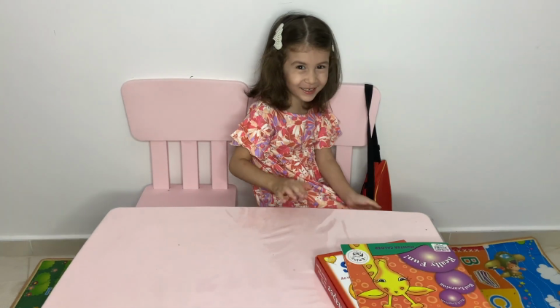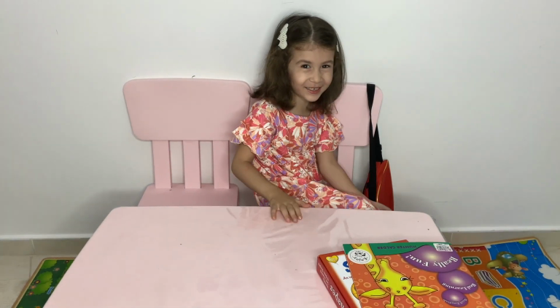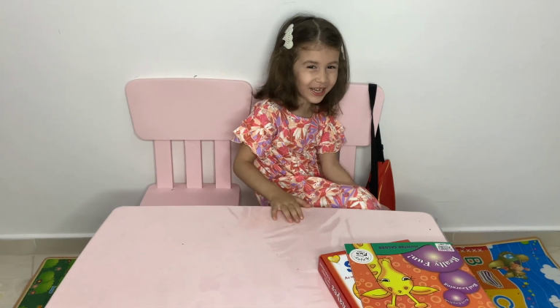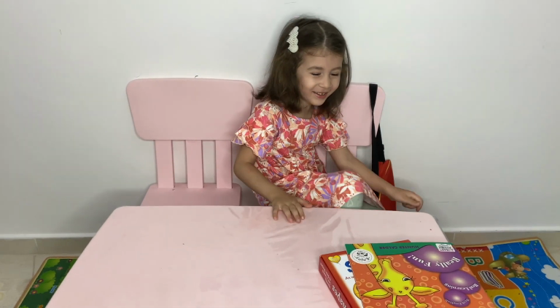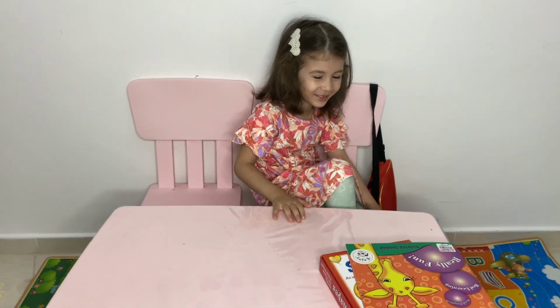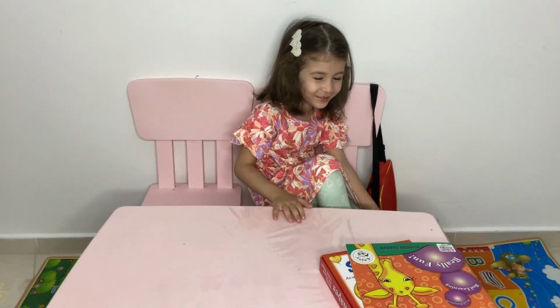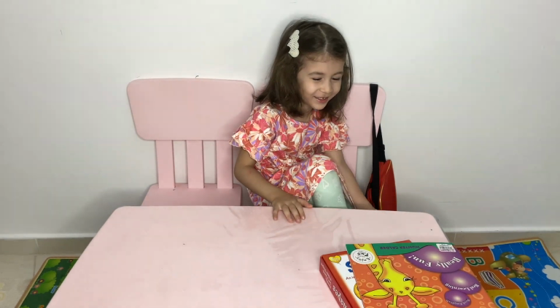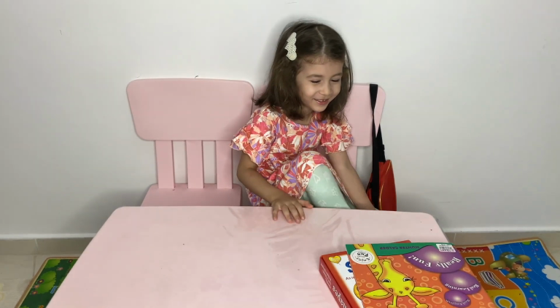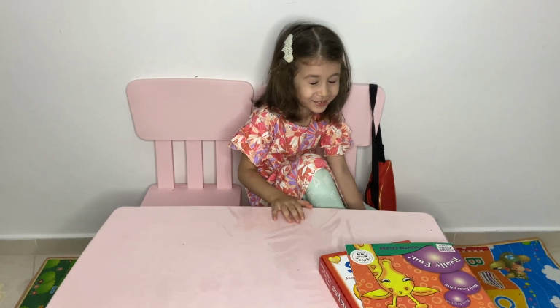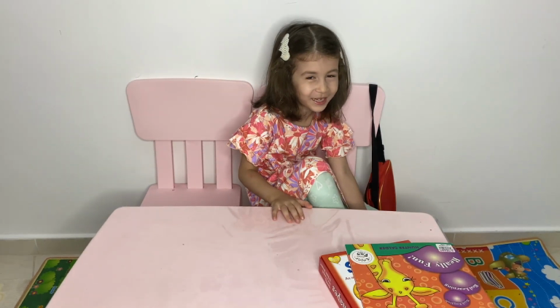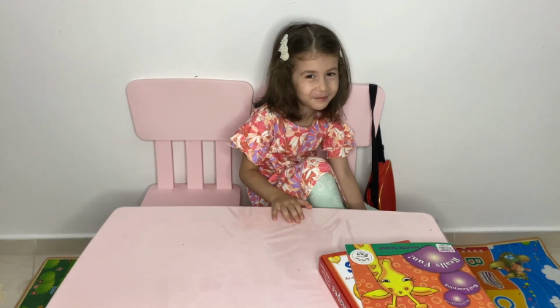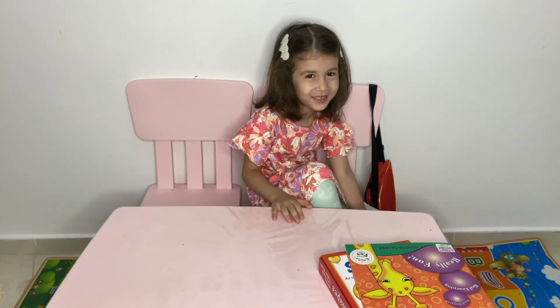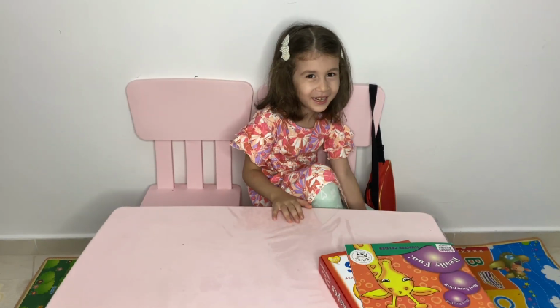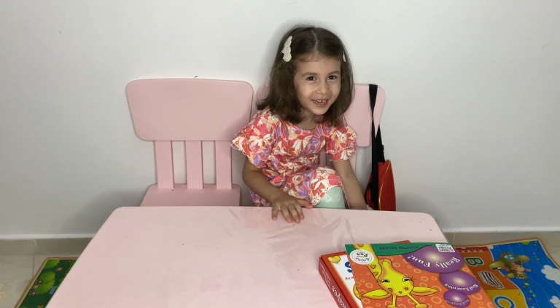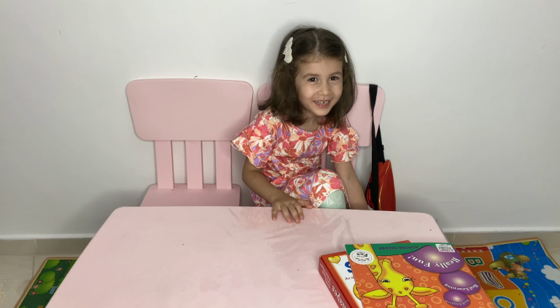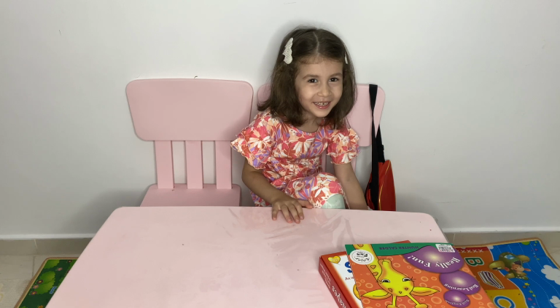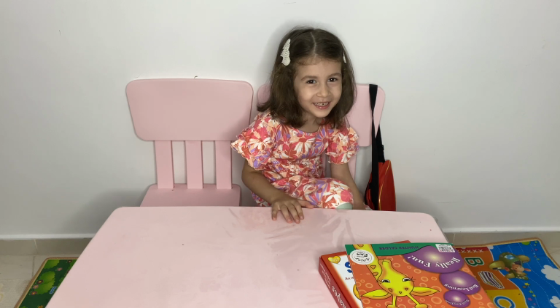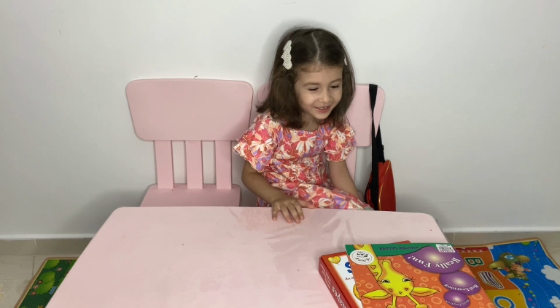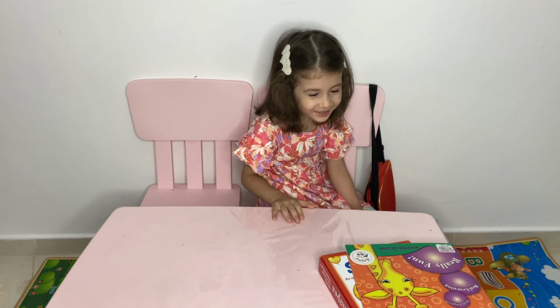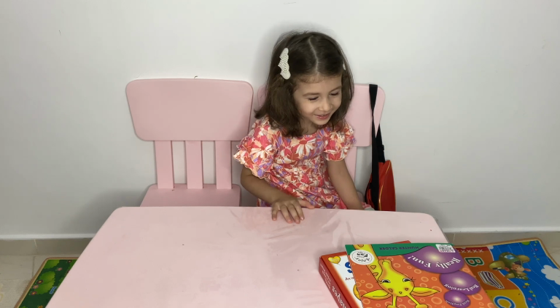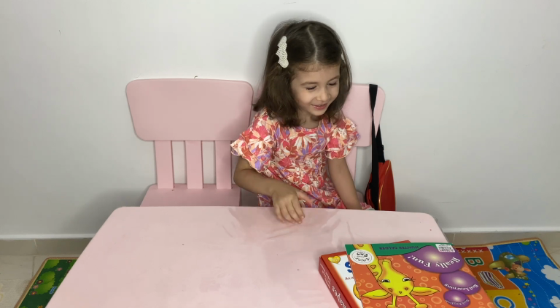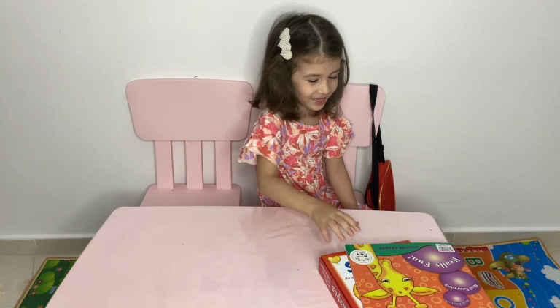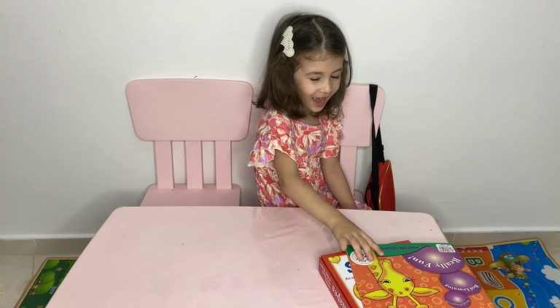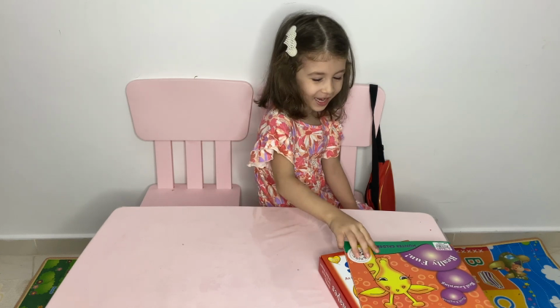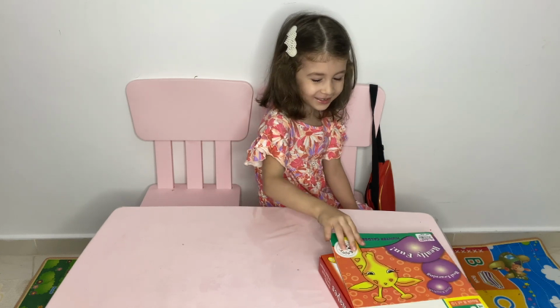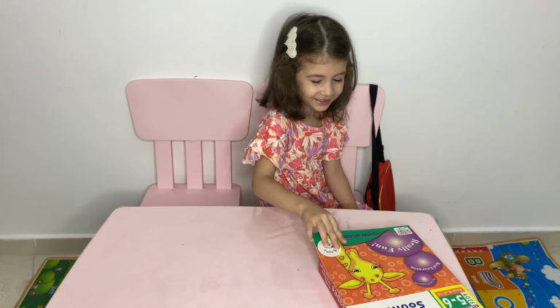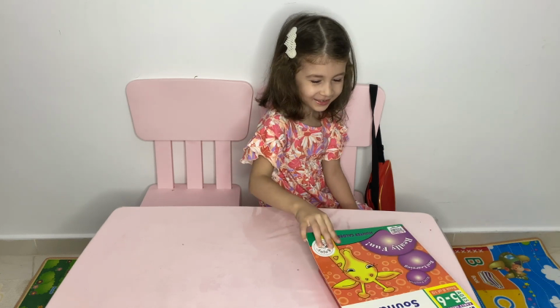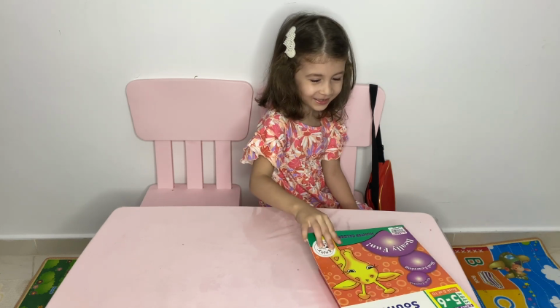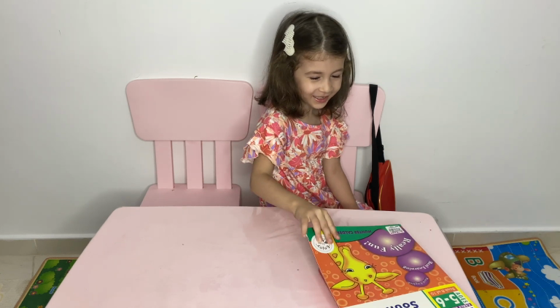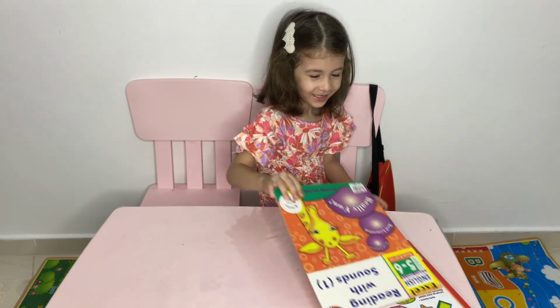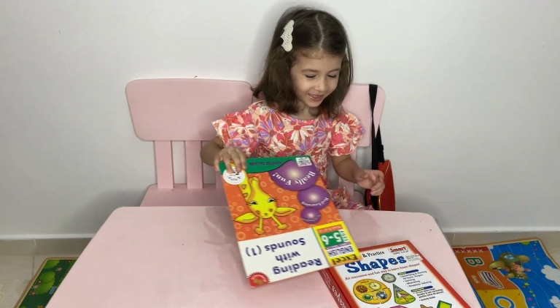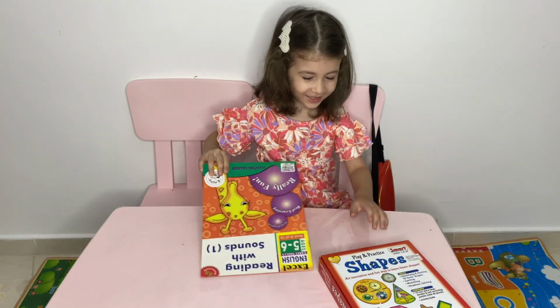Today I'm going to learn the shapes. We will learn about the shapes? Yeah. Great job.